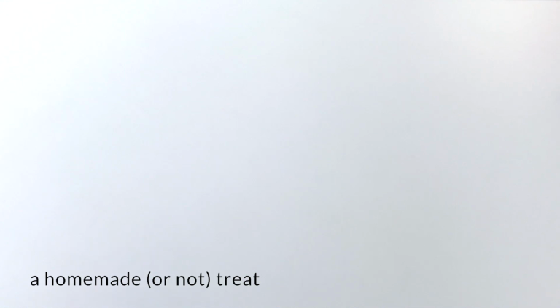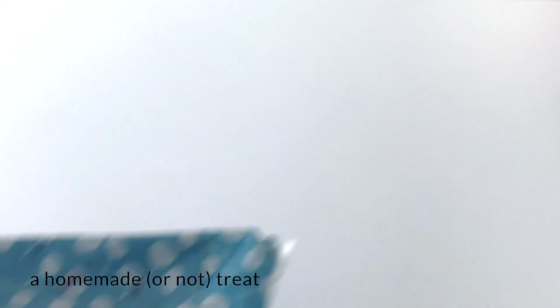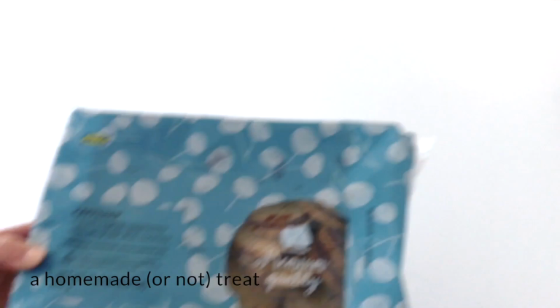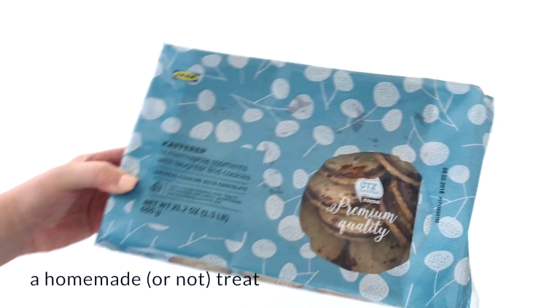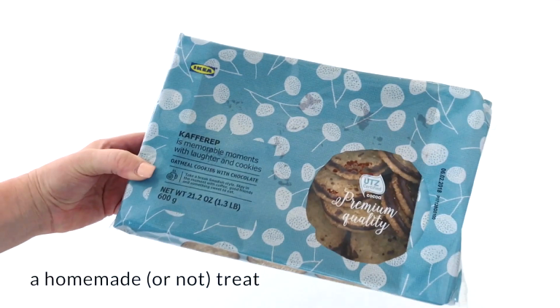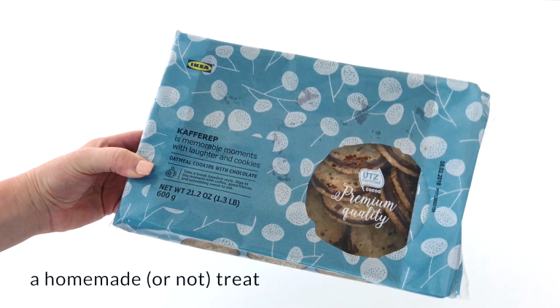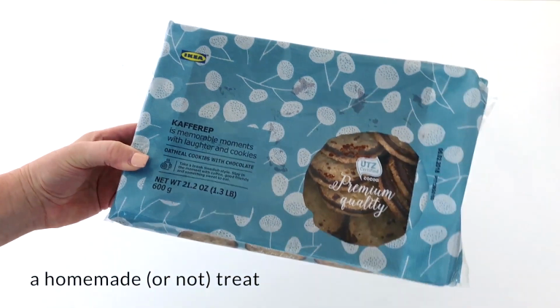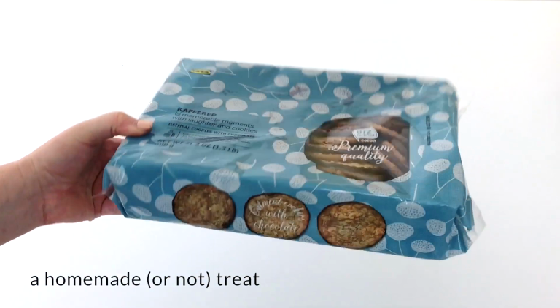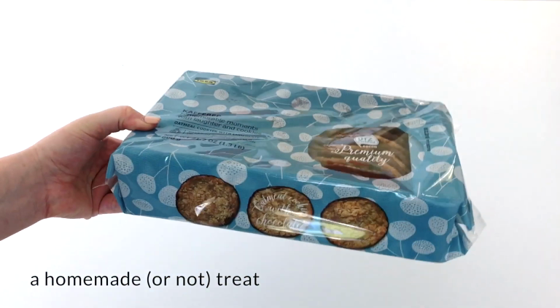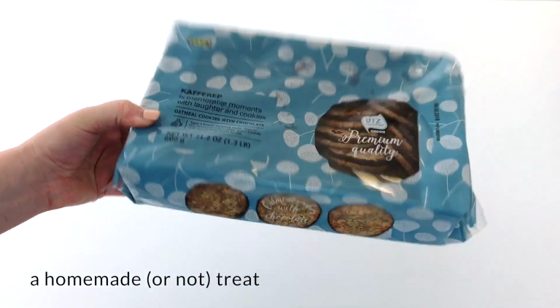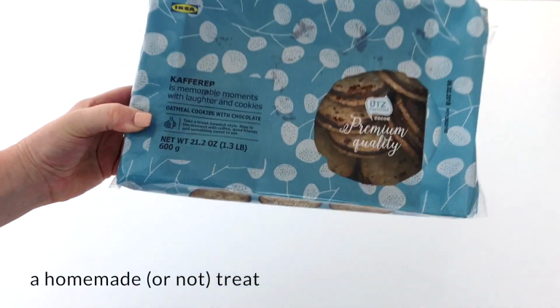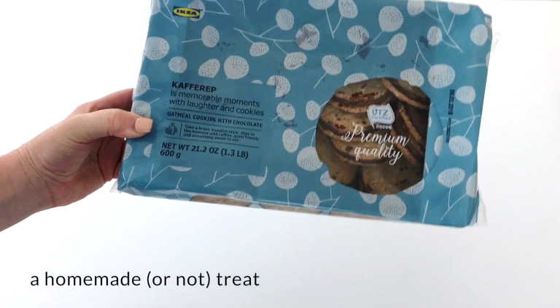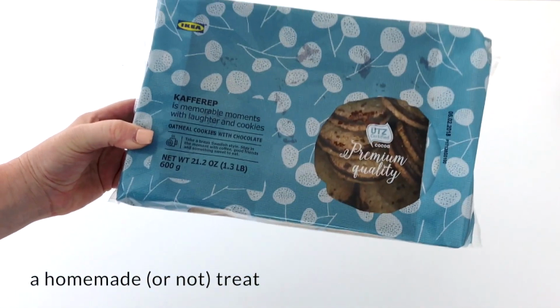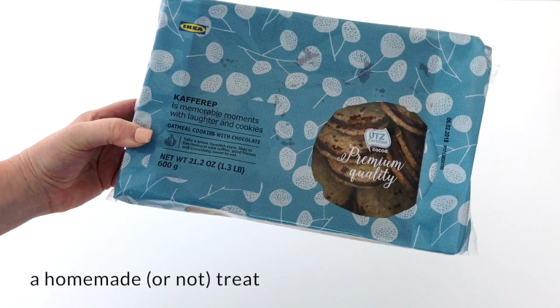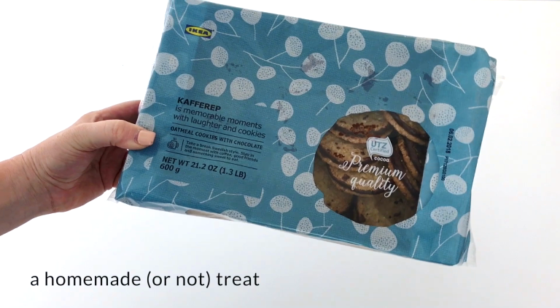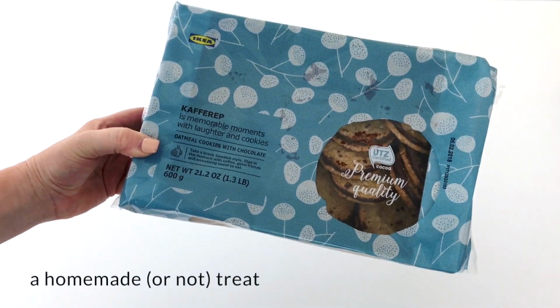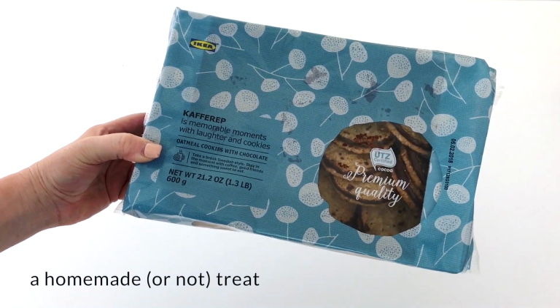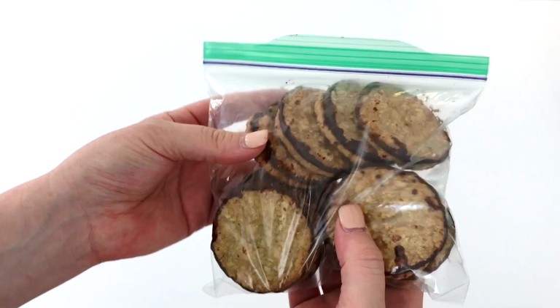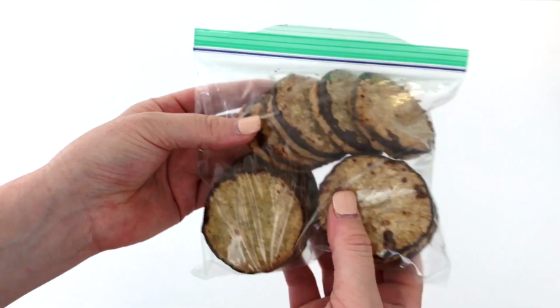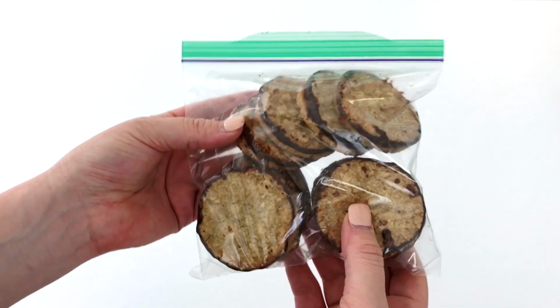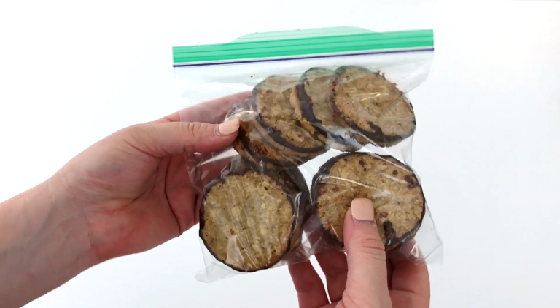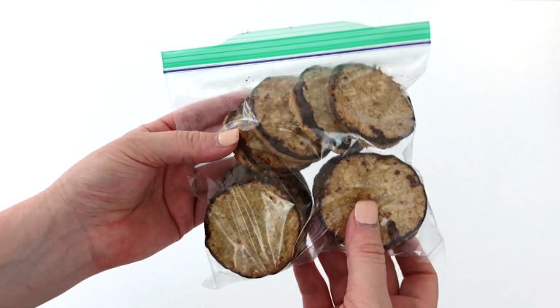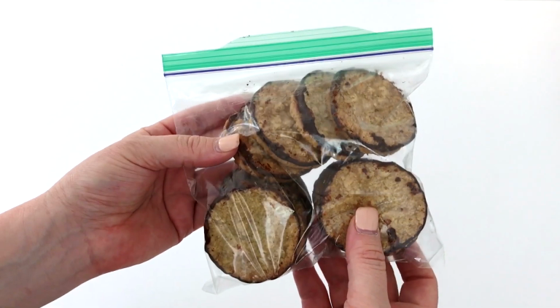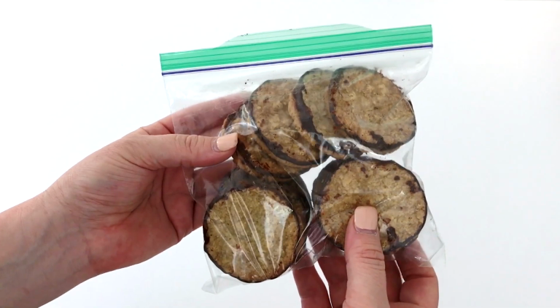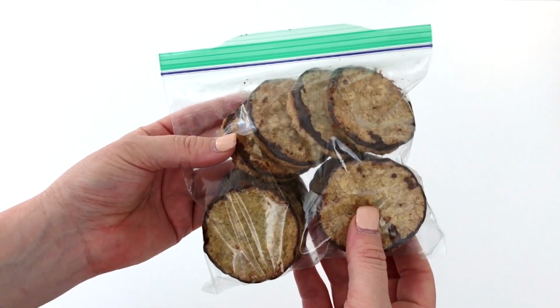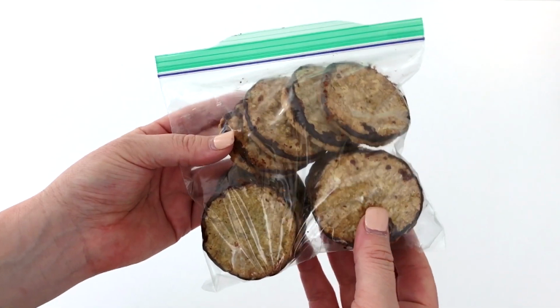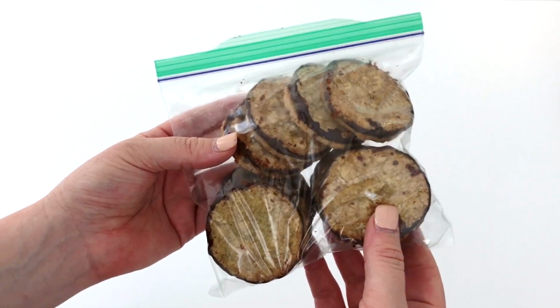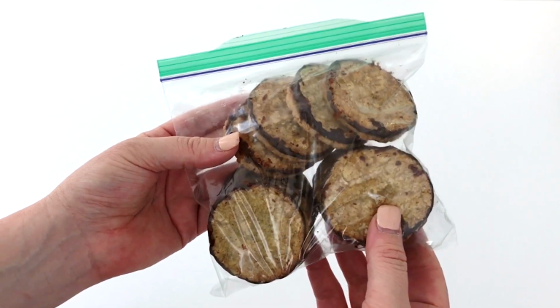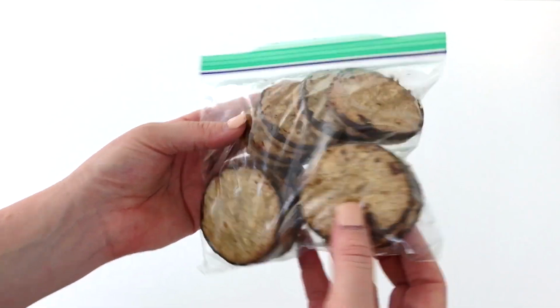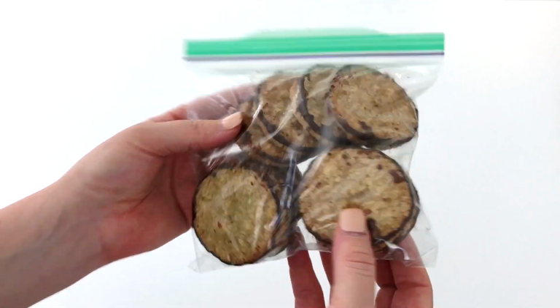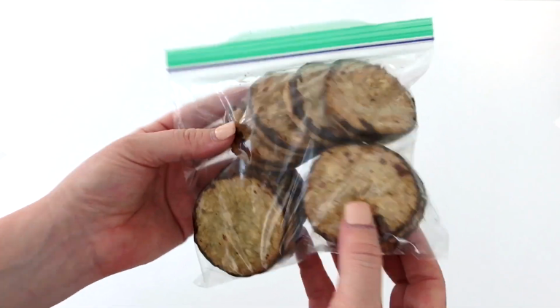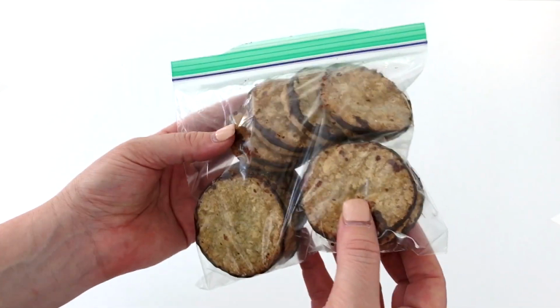Or, if you're like me, you get the best store-bought kind you can find. In this case, the IKEA cookies fit 10 to a bag.